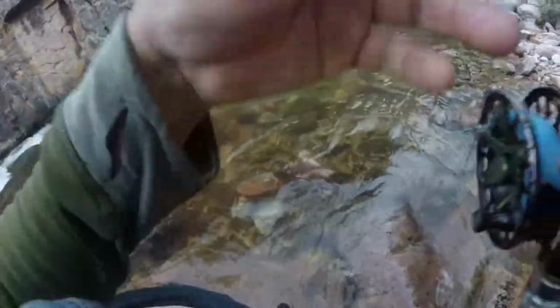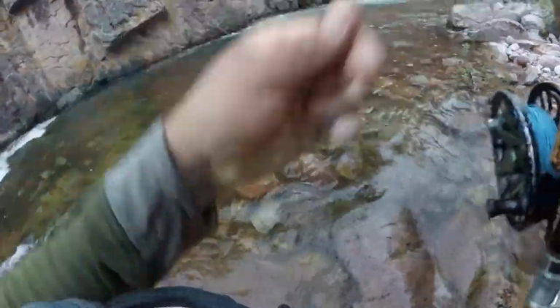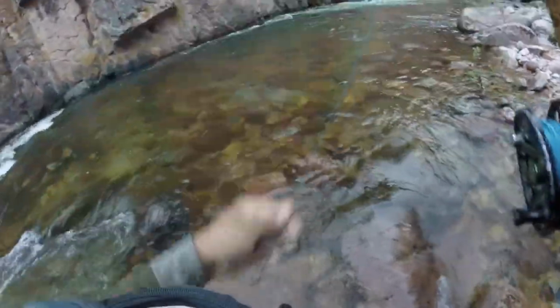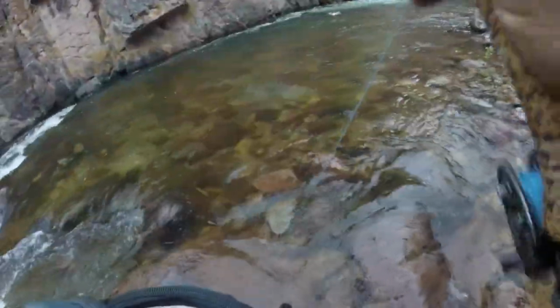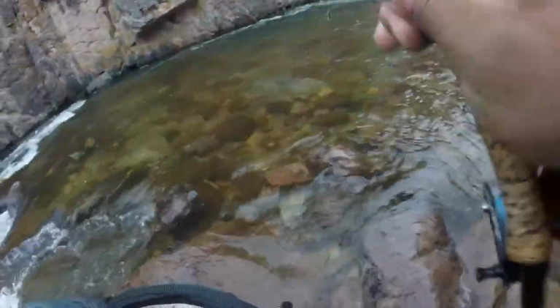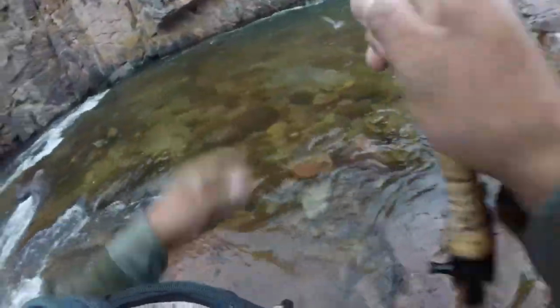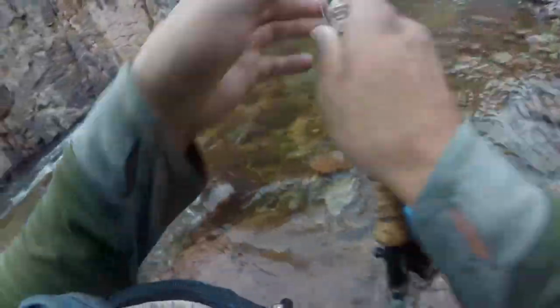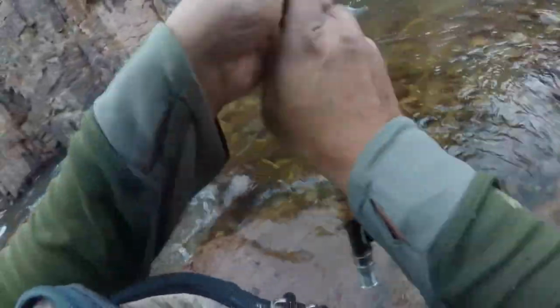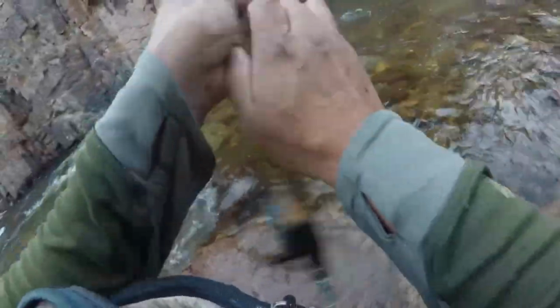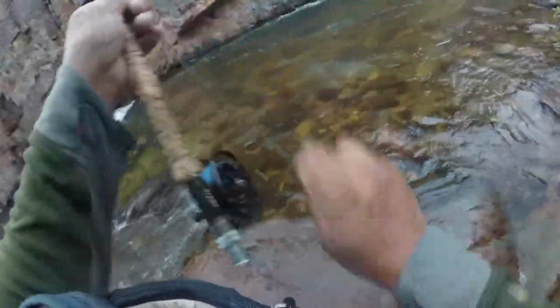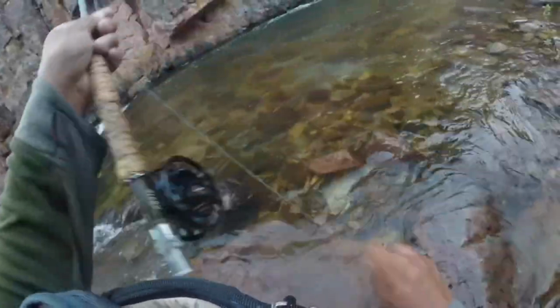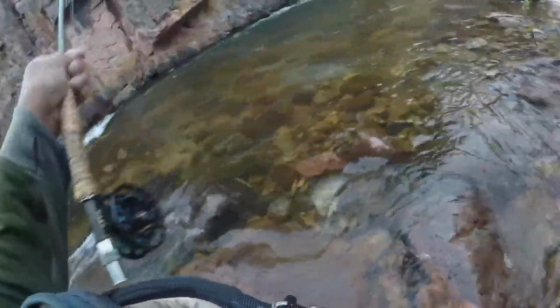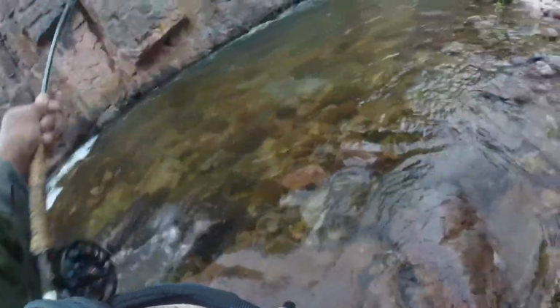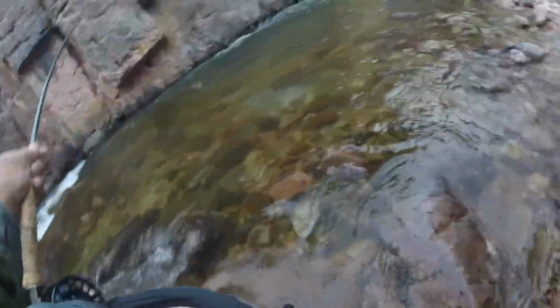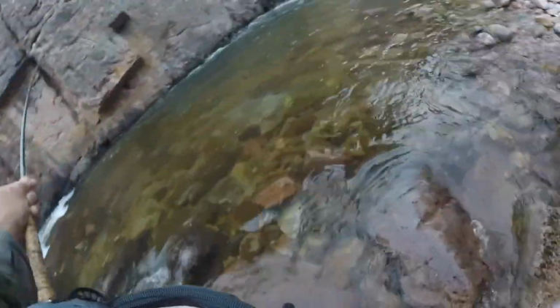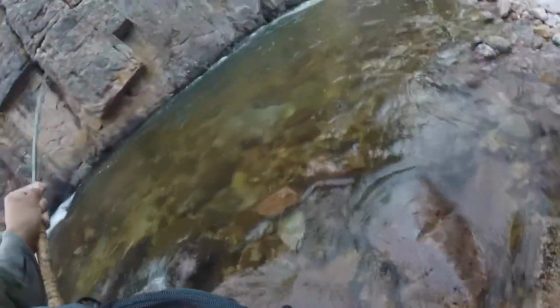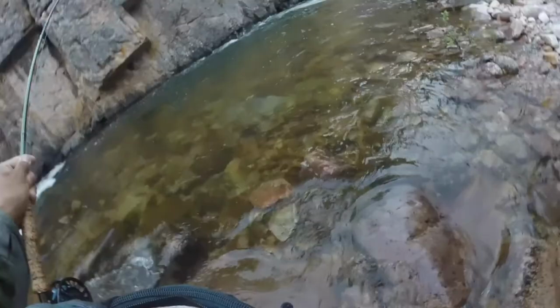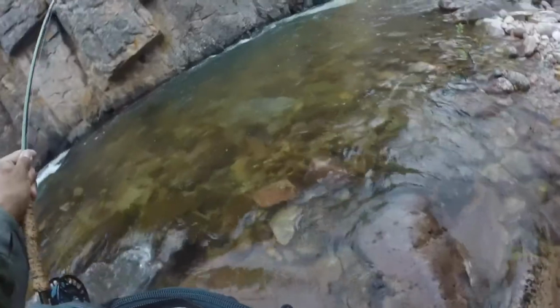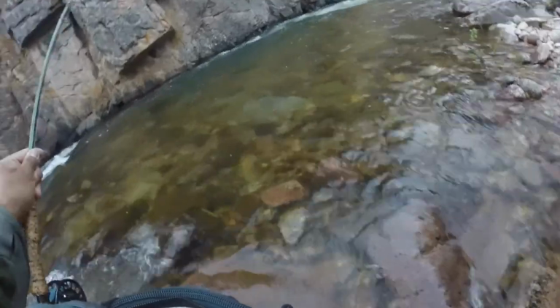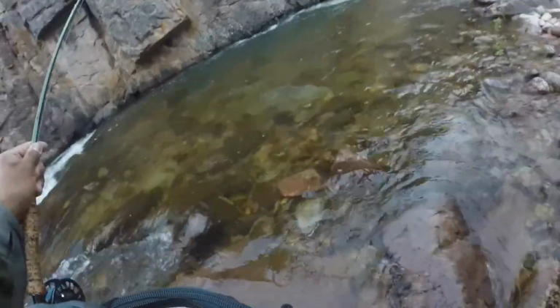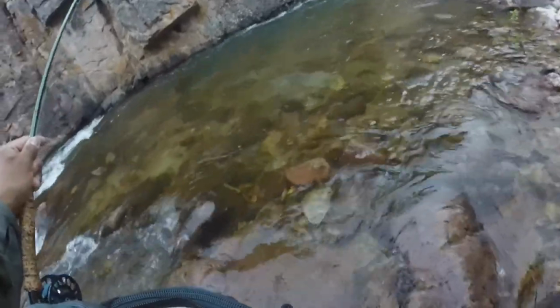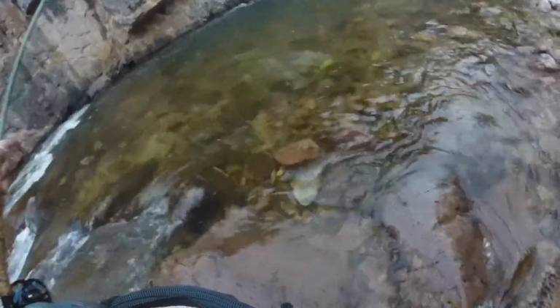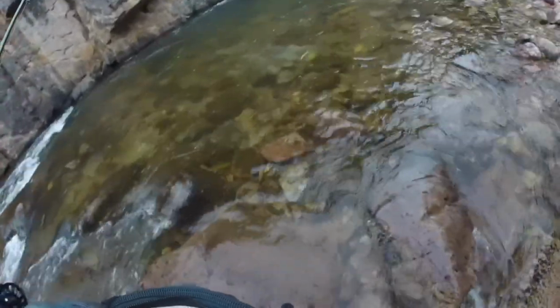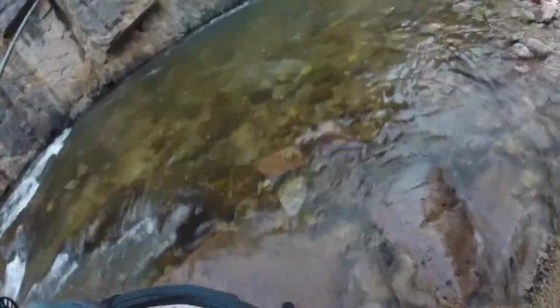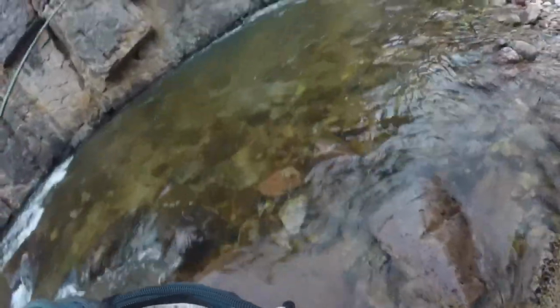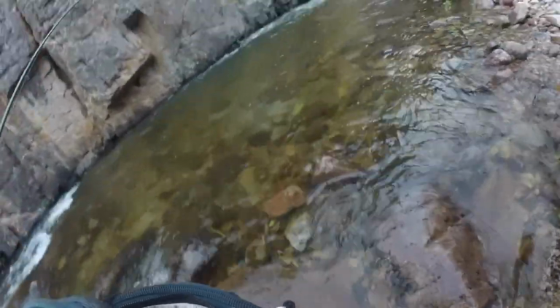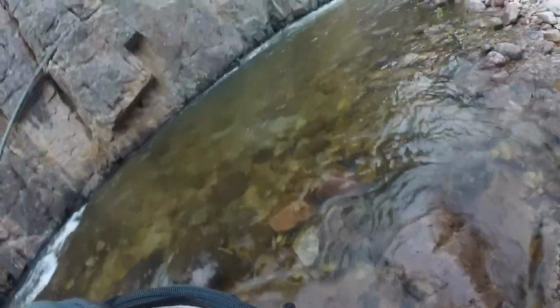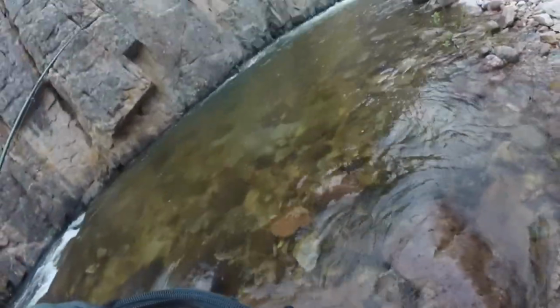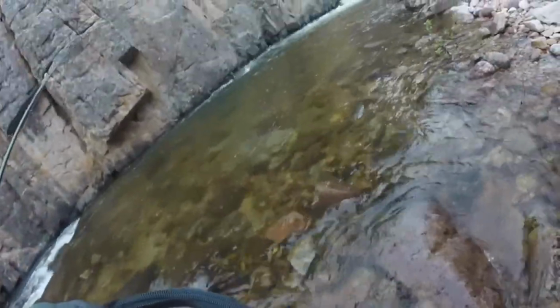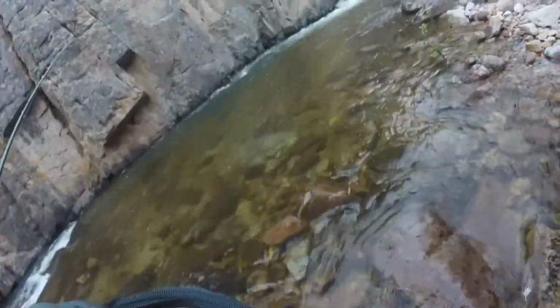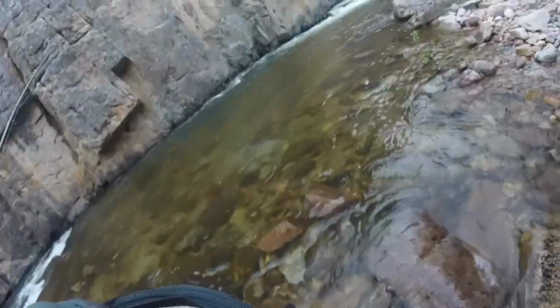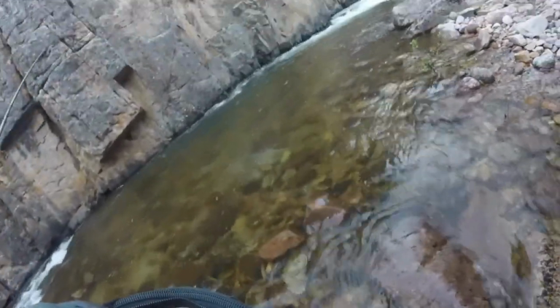Every time I fish this hole it looks like it should have fish but I never catch anything out of it. This is my first fish out of this hole.